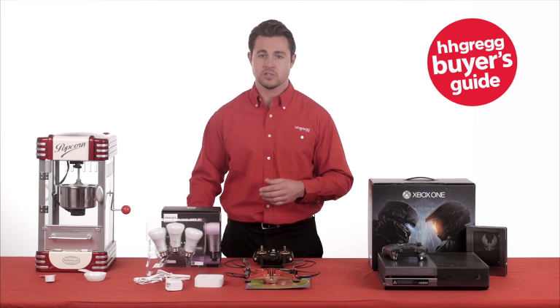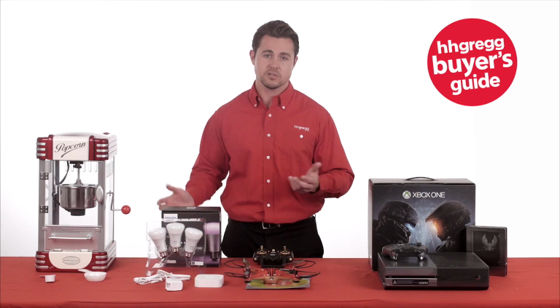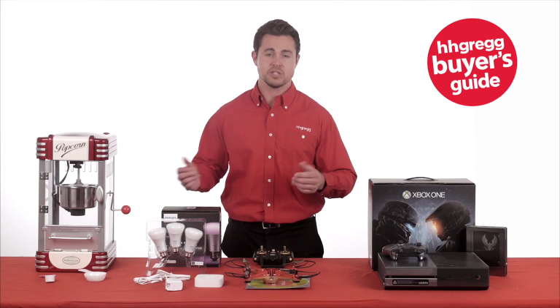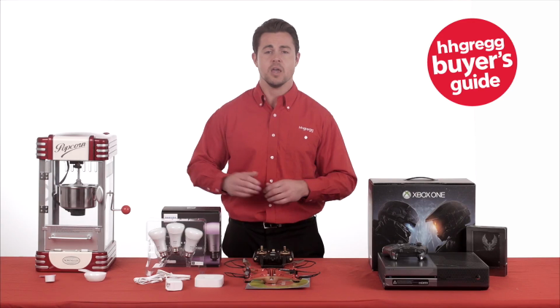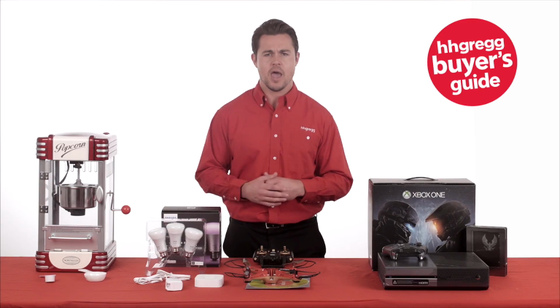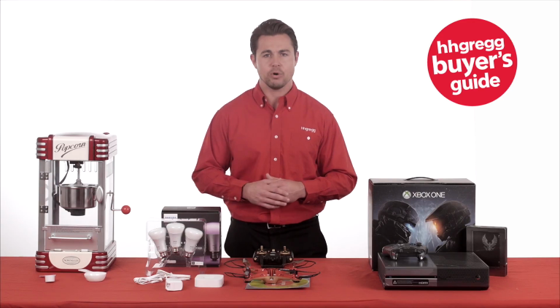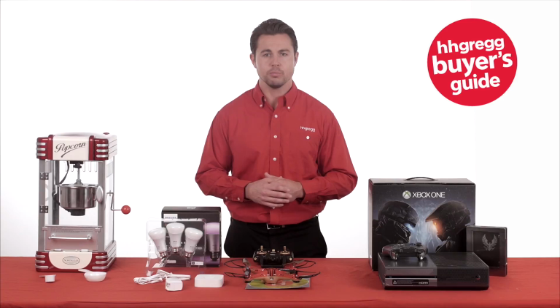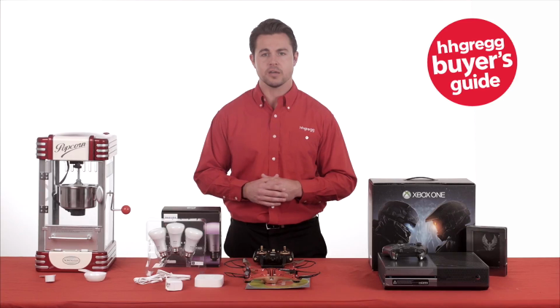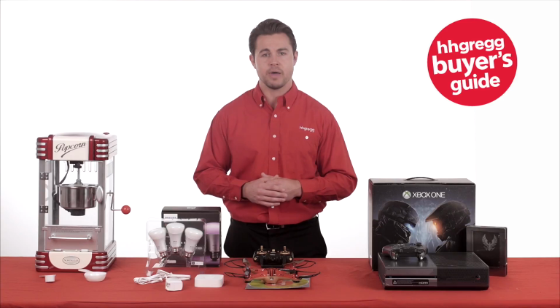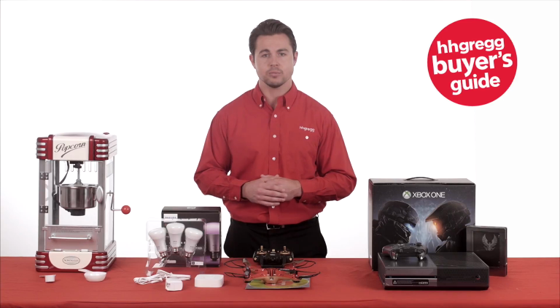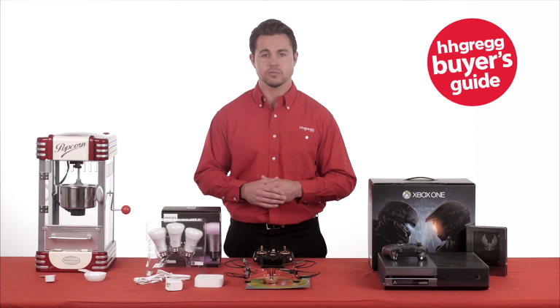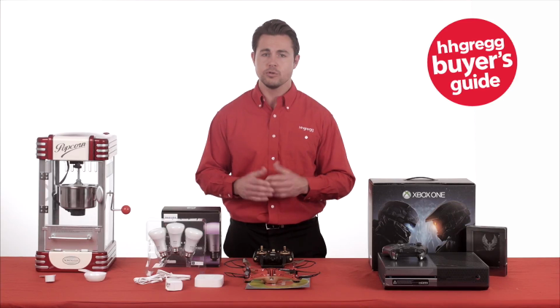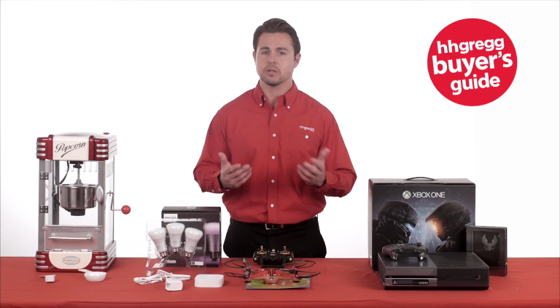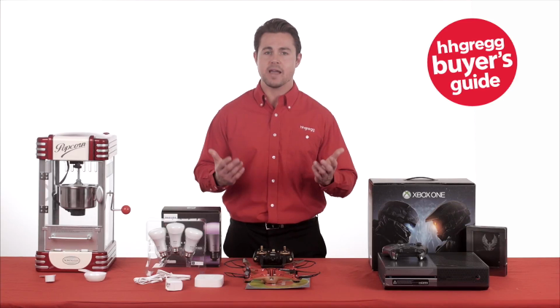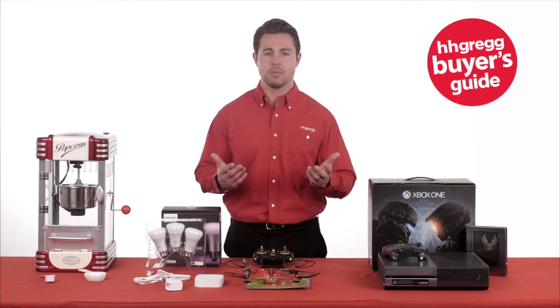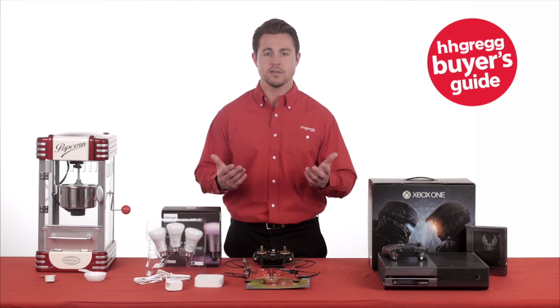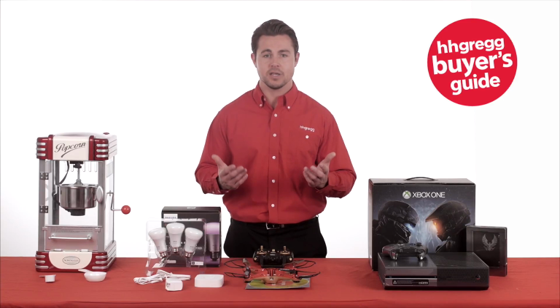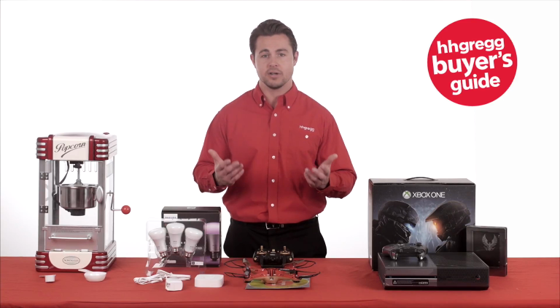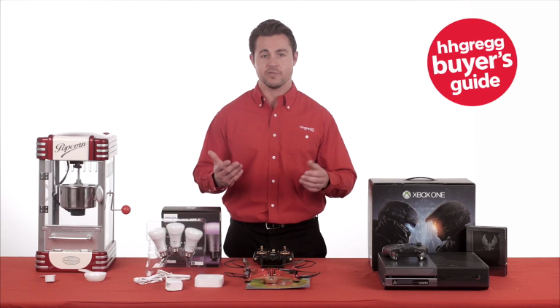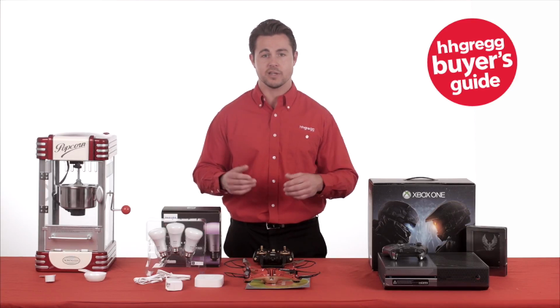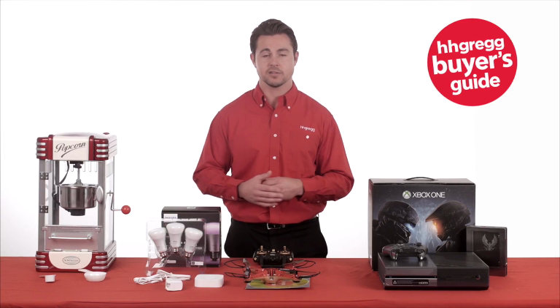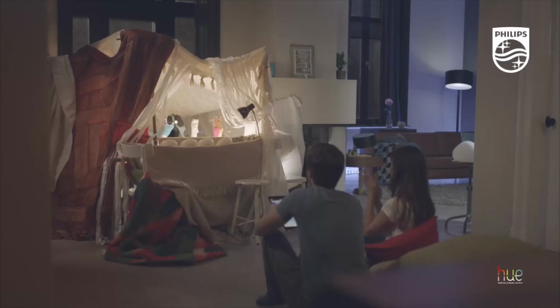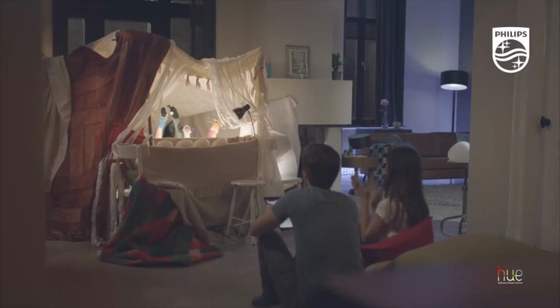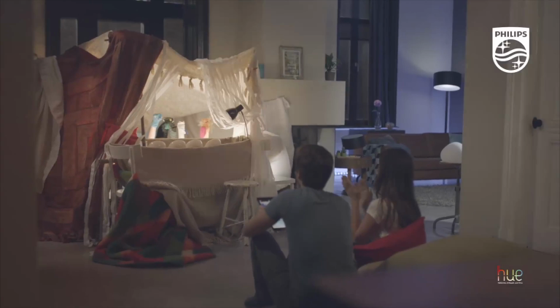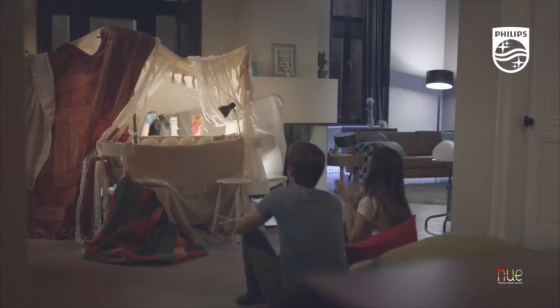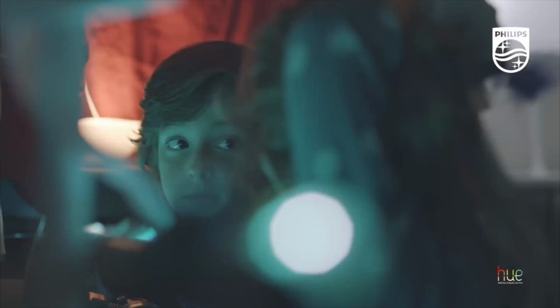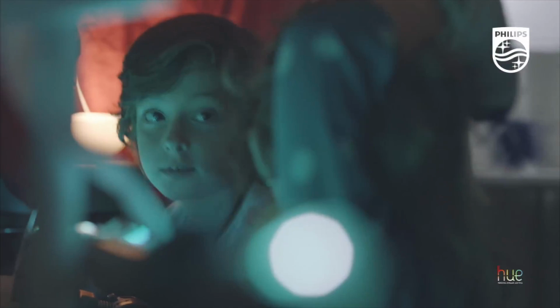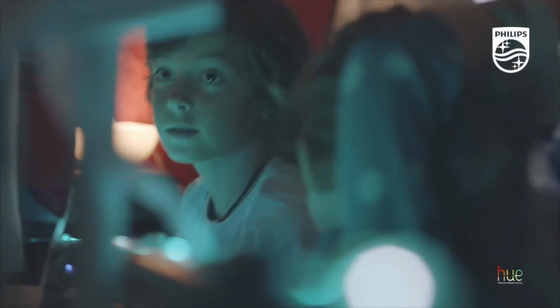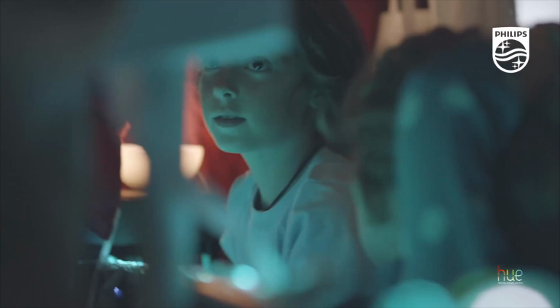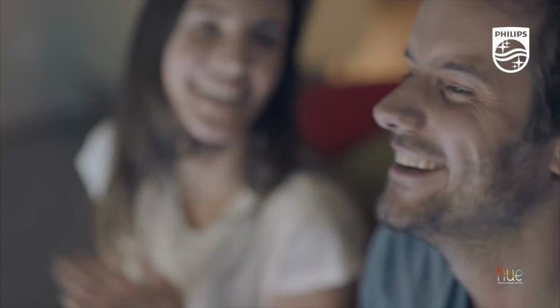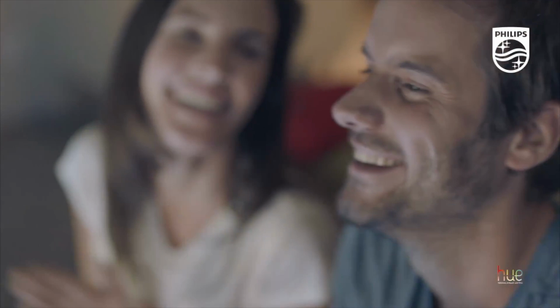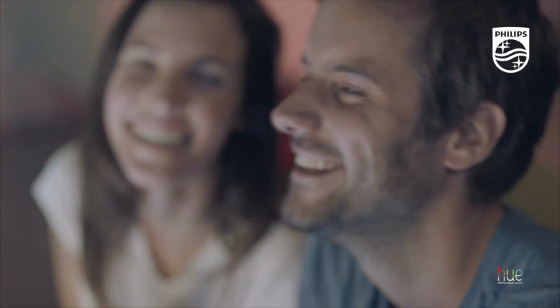You can also sync lights with music and movies. The system is Apple HomeKit compatible so you can maximize the internet of things. Bottom line, you're having fun with light.